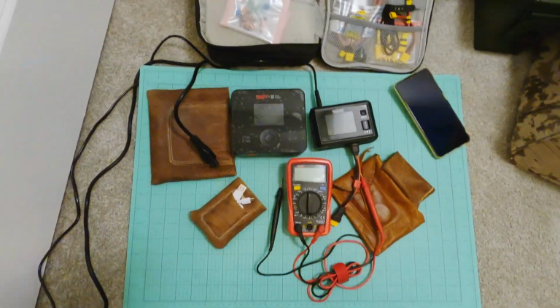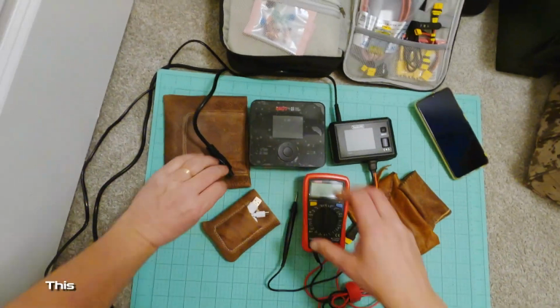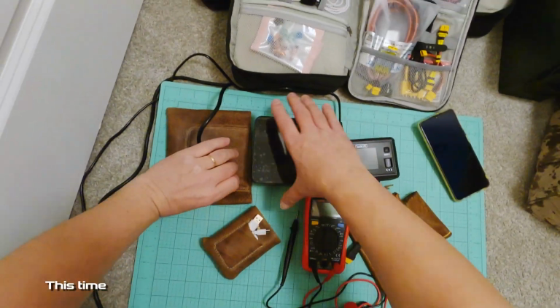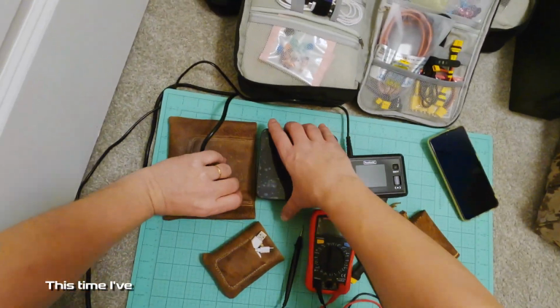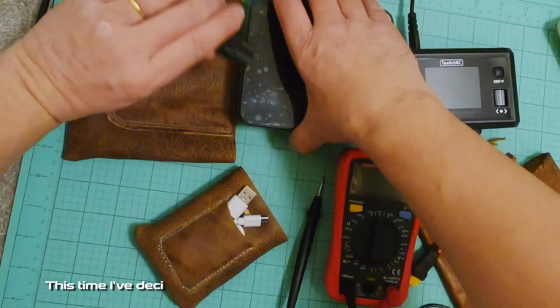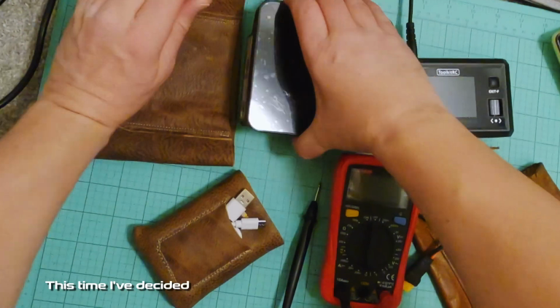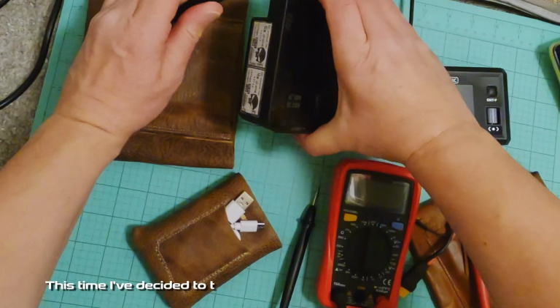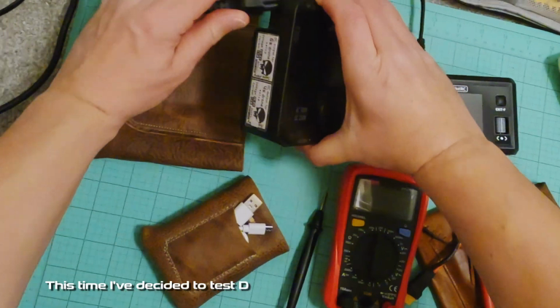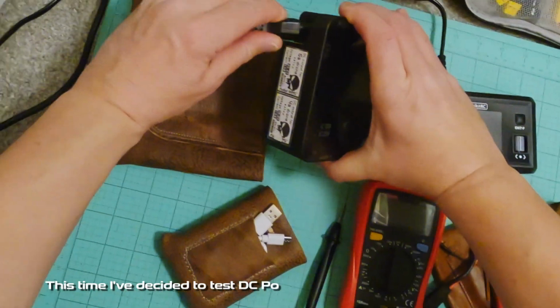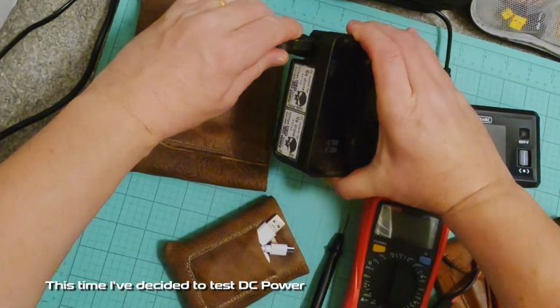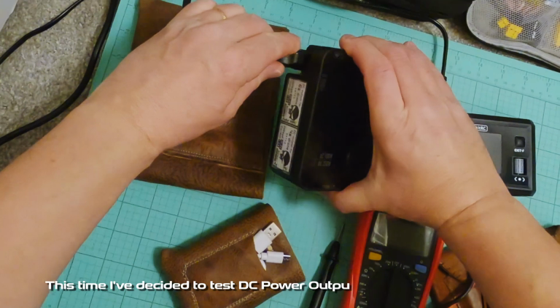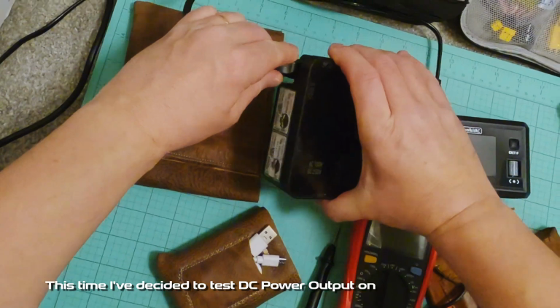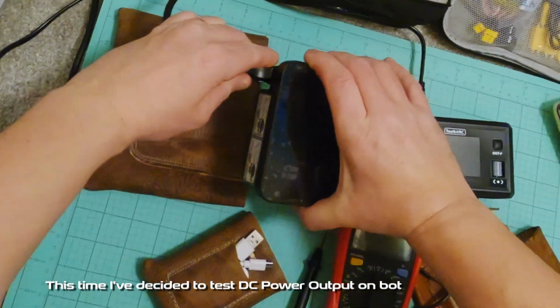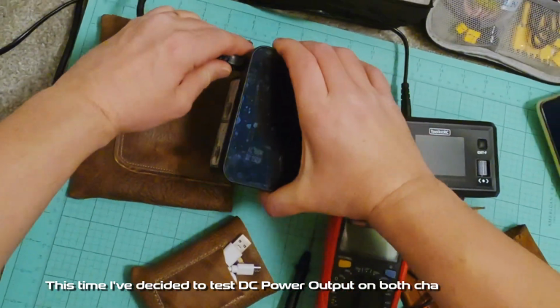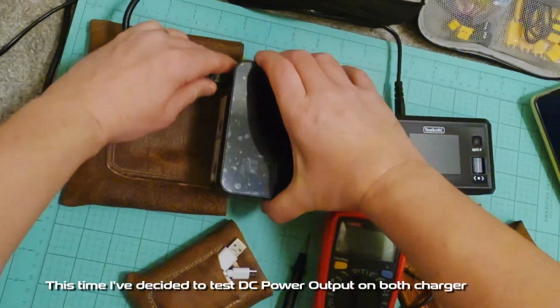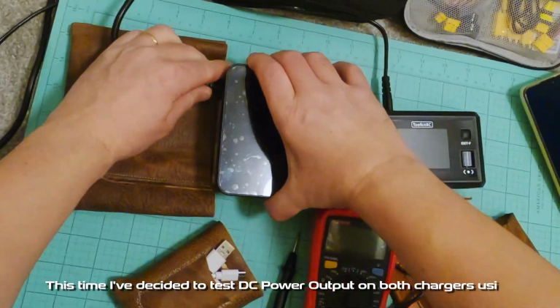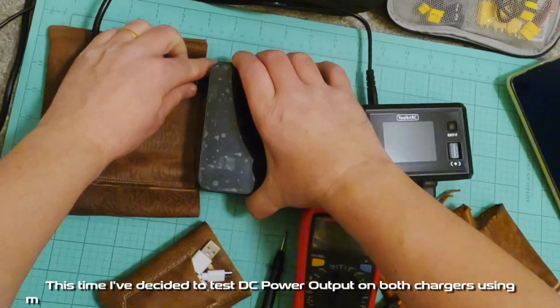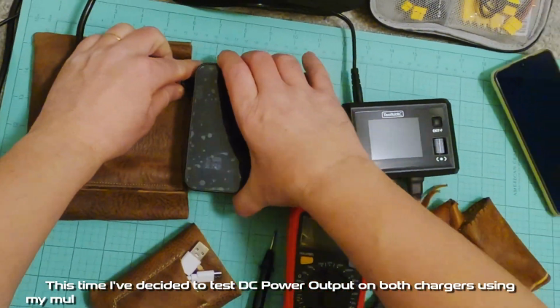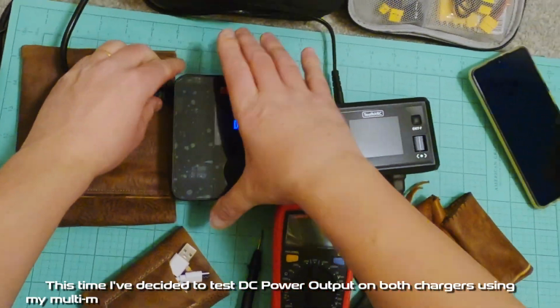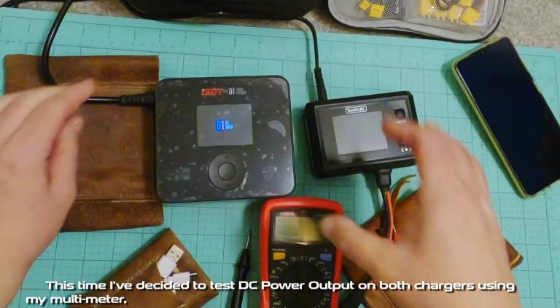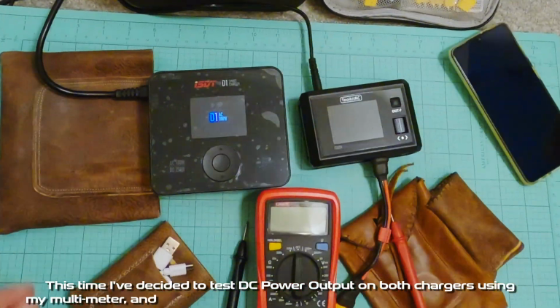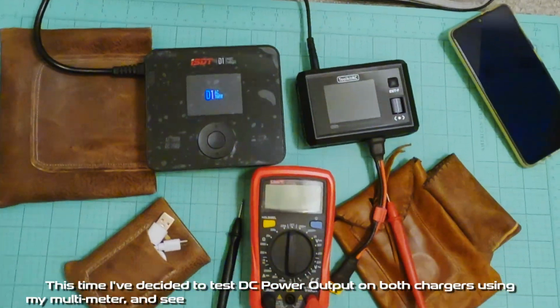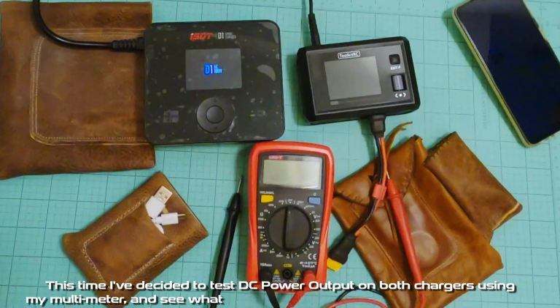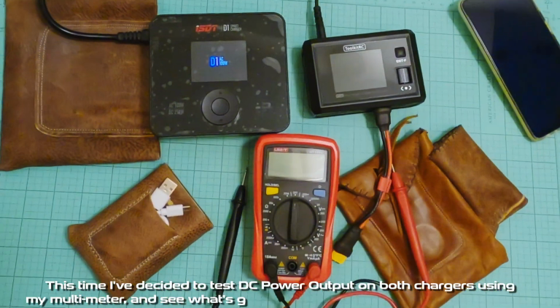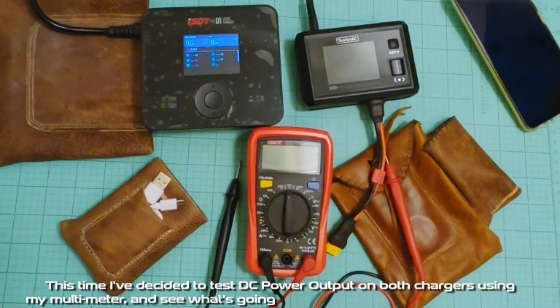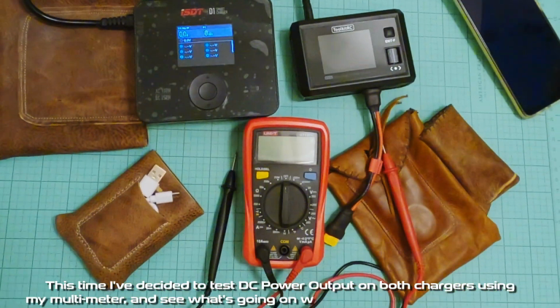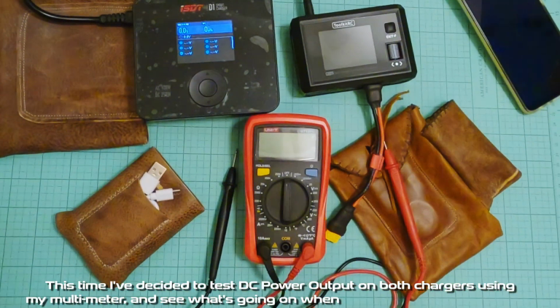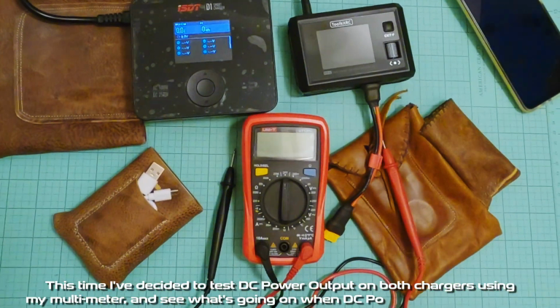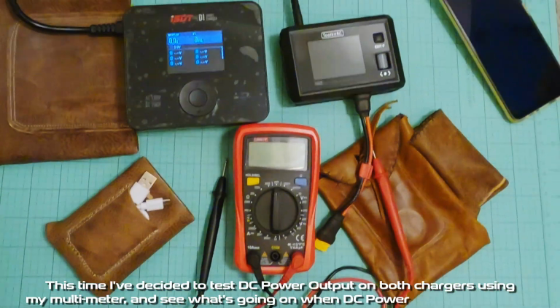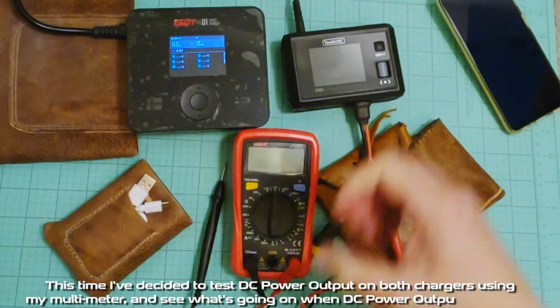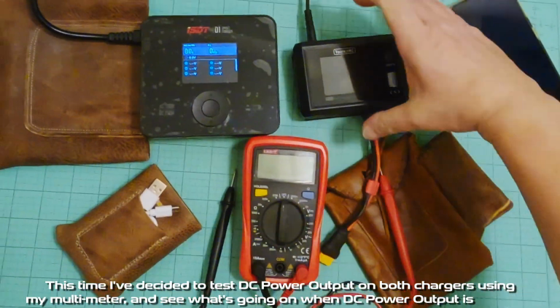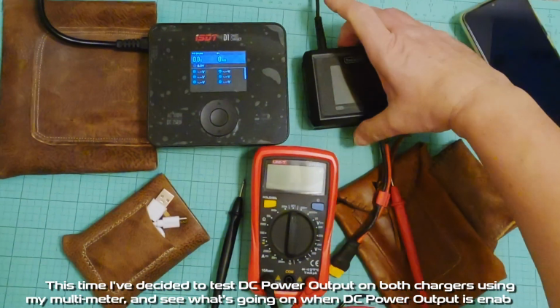This time I've decided to test DC power output on both chargers using my multimeter and see what's going on when DC power output is enabled.